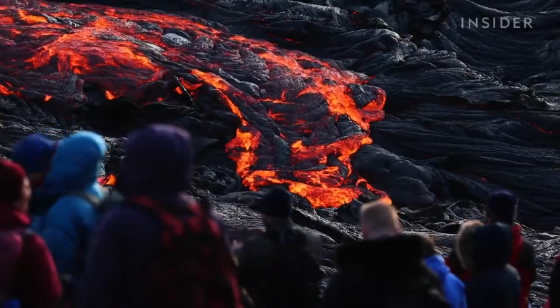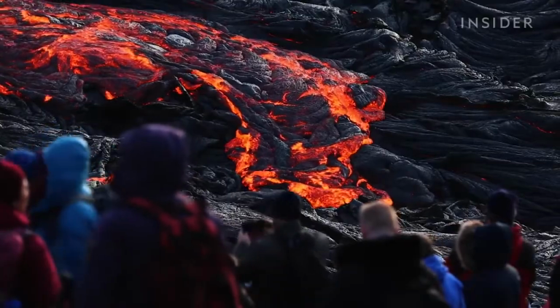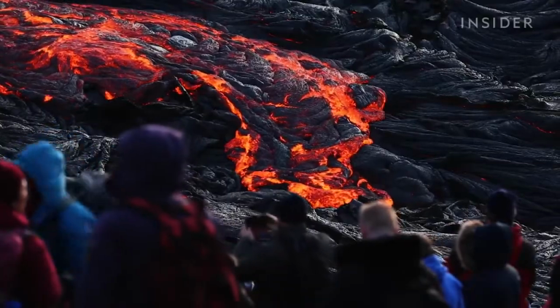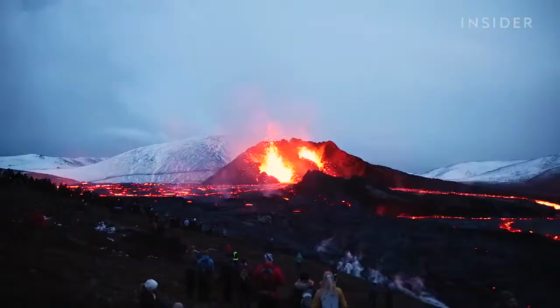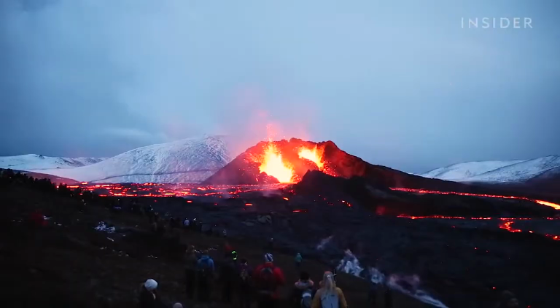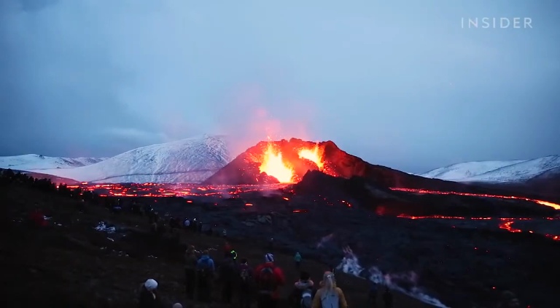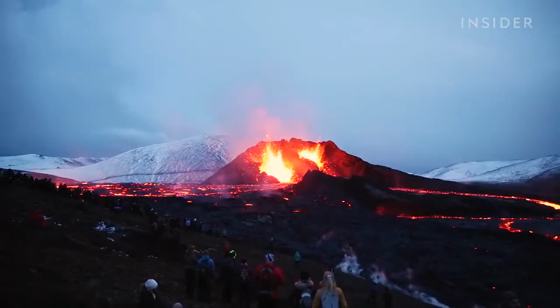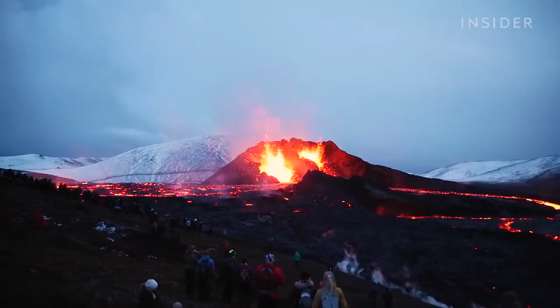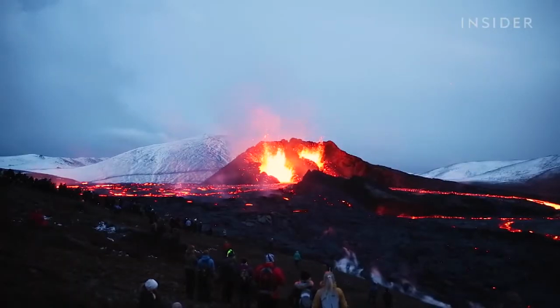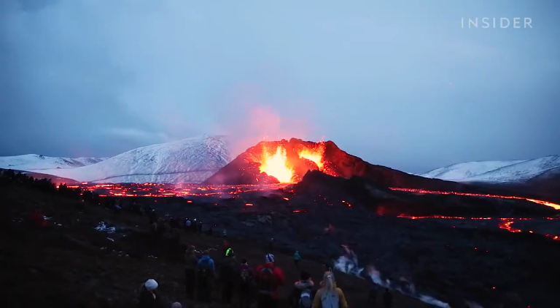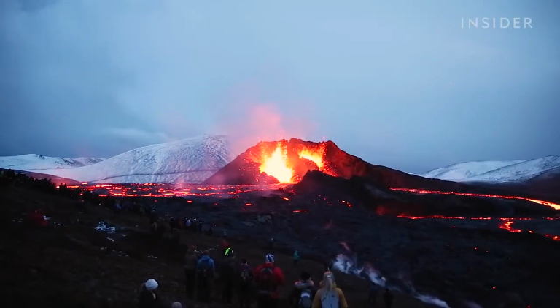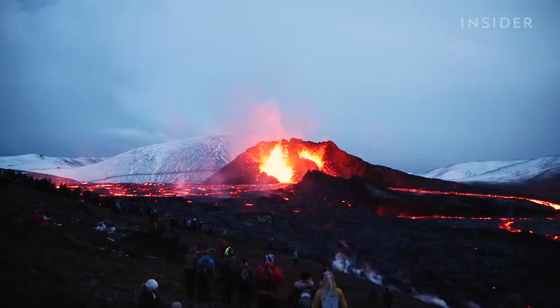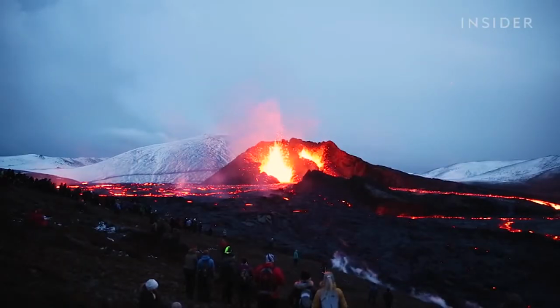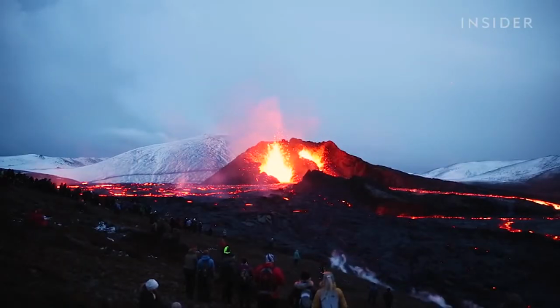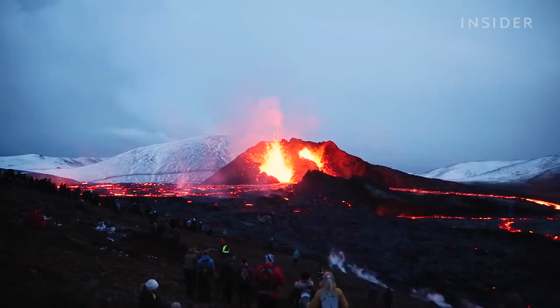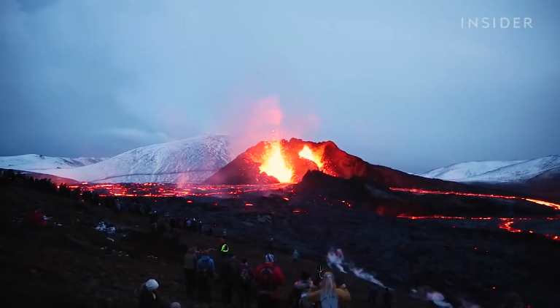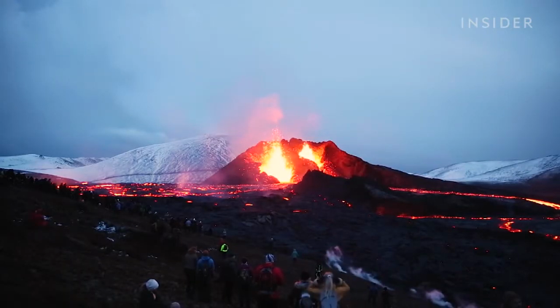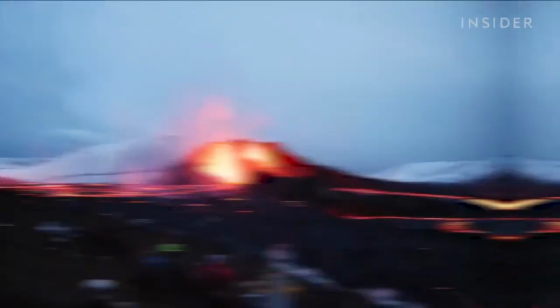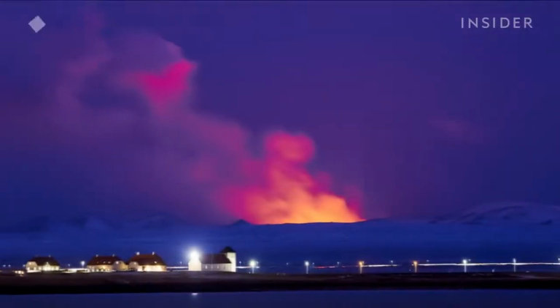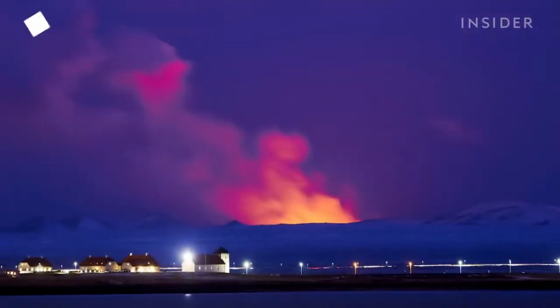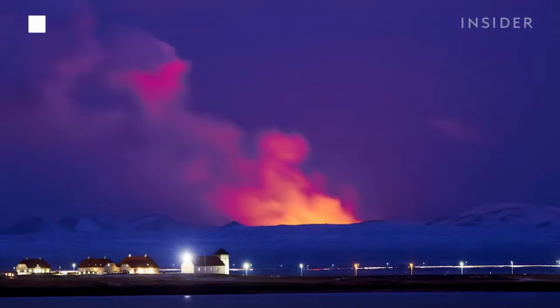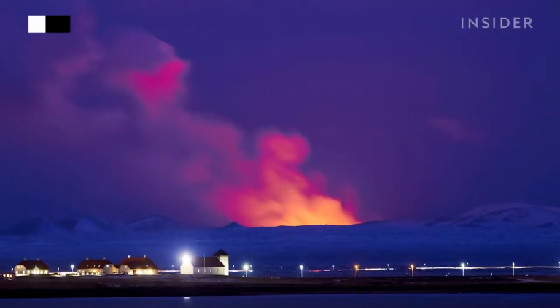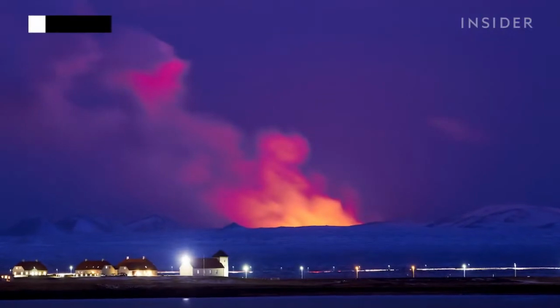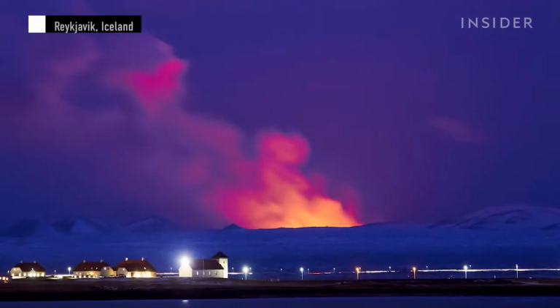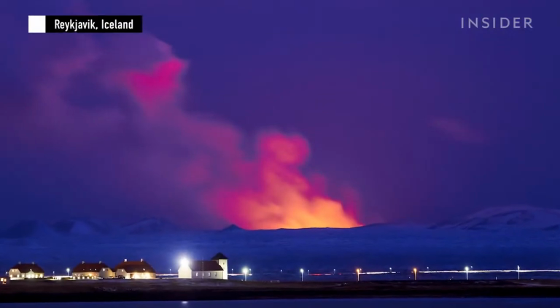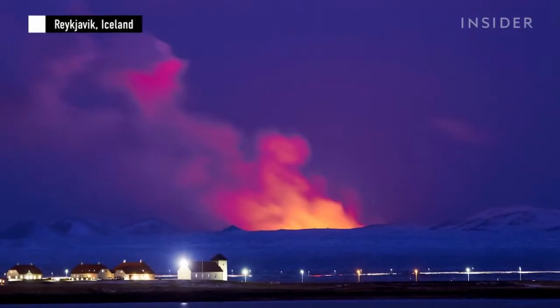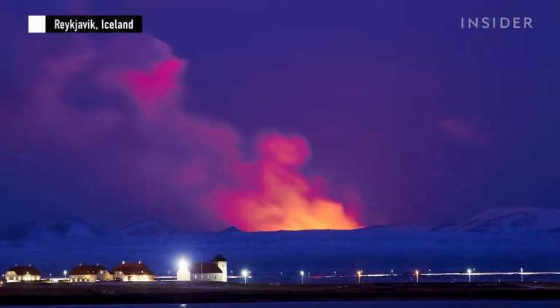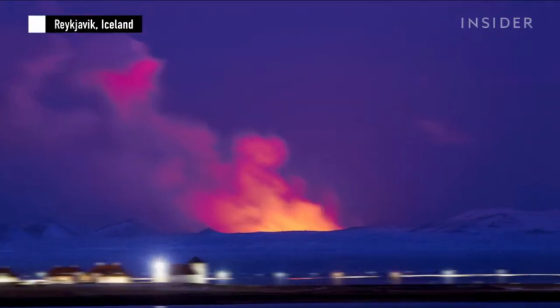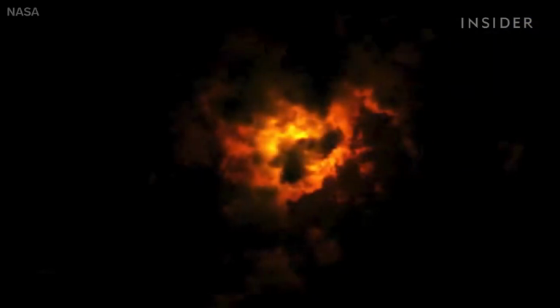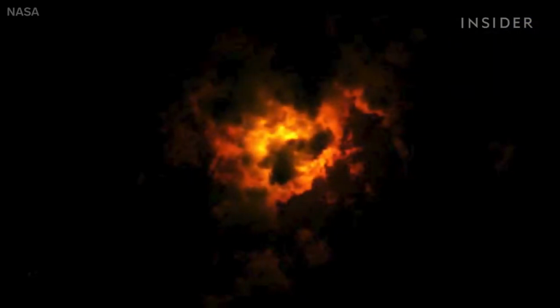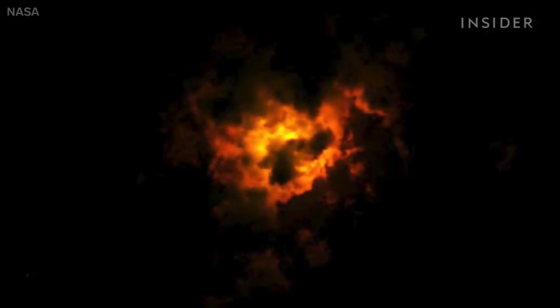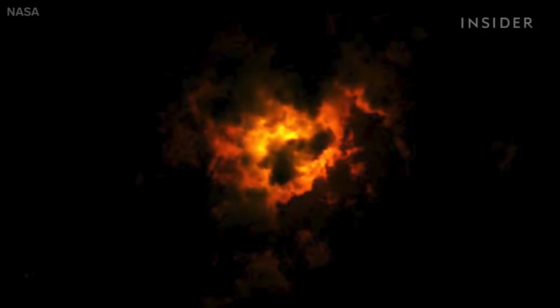While experts are calling the eruption small, it's still bright enough to be seen from Reykjavik, 25 miles away, and even from space.